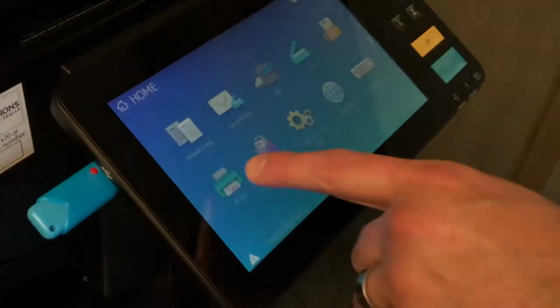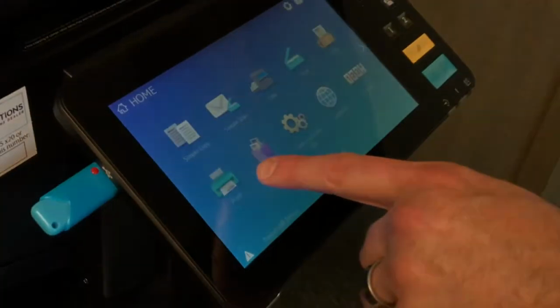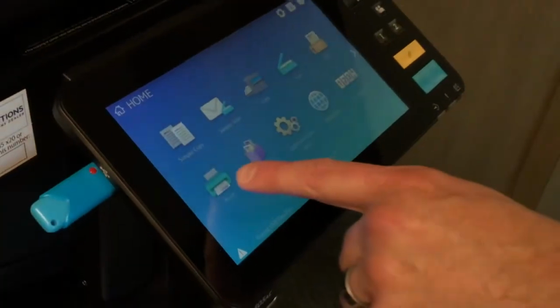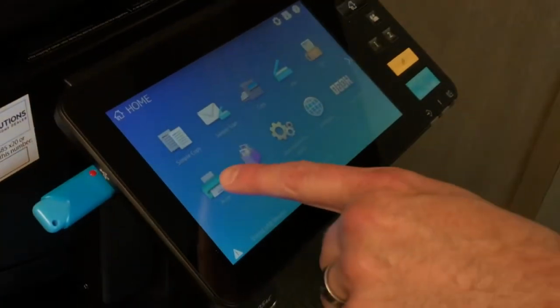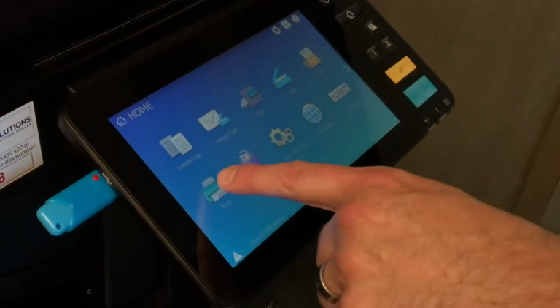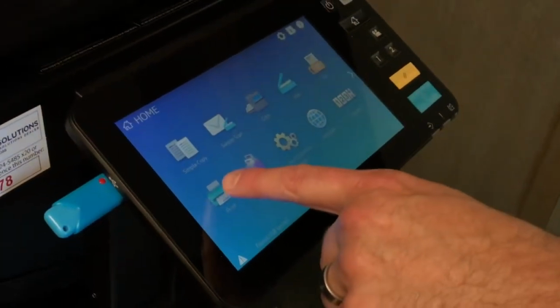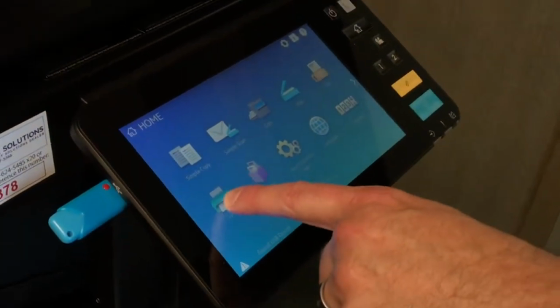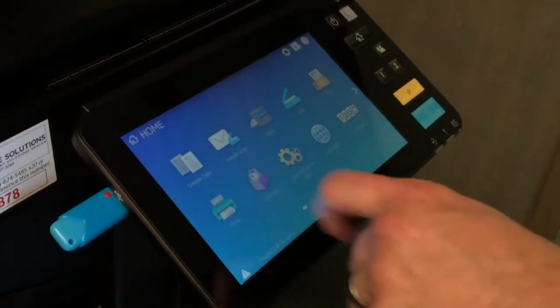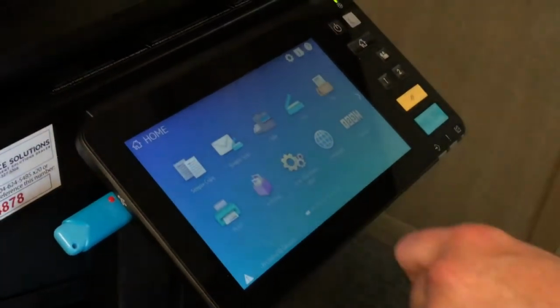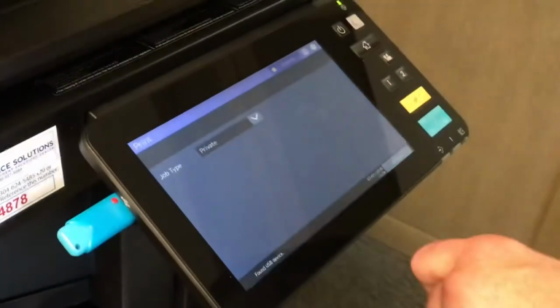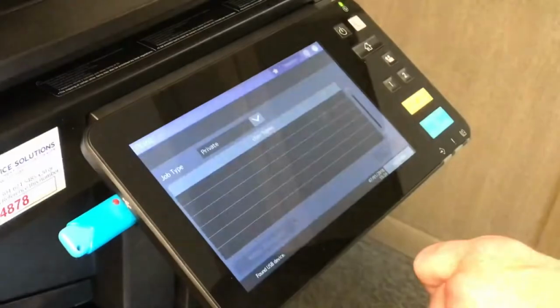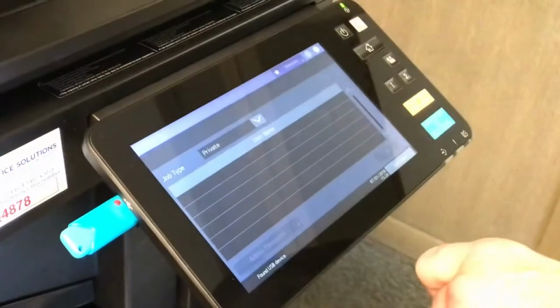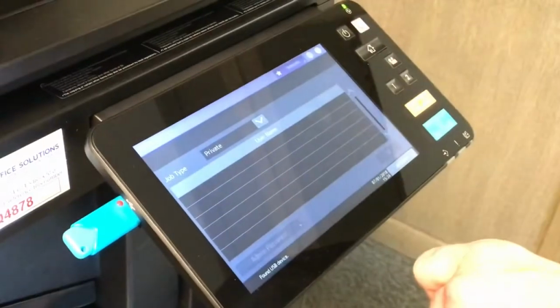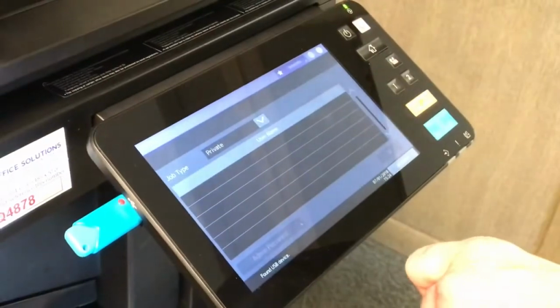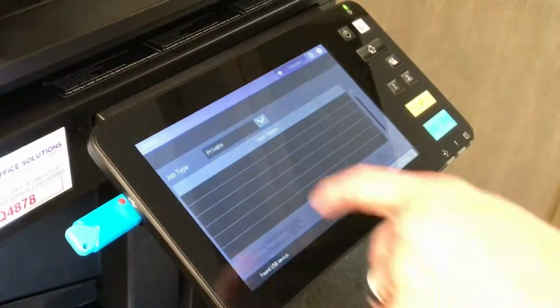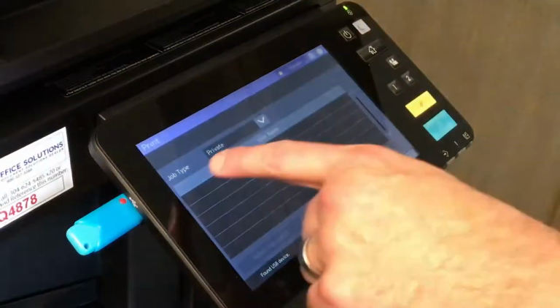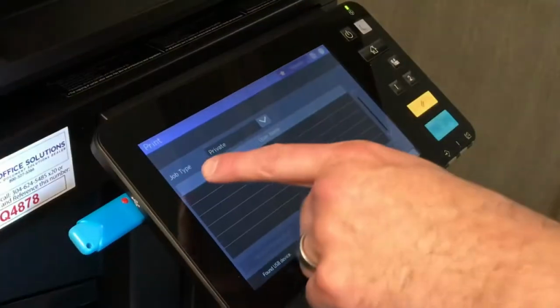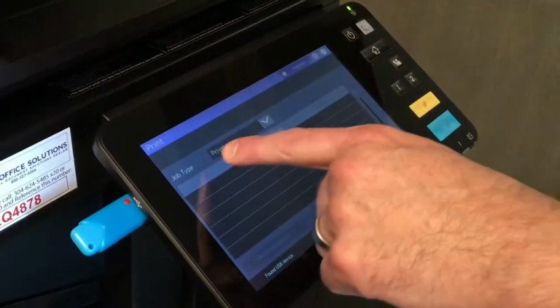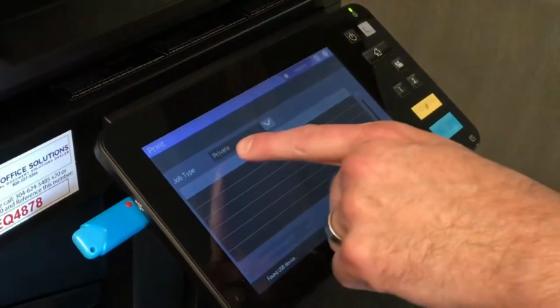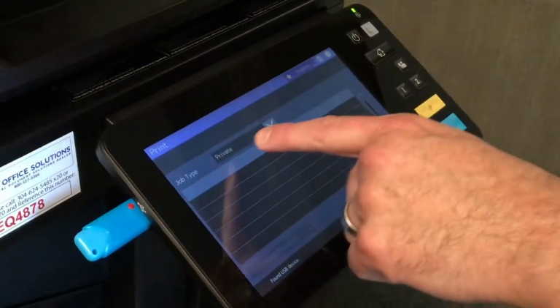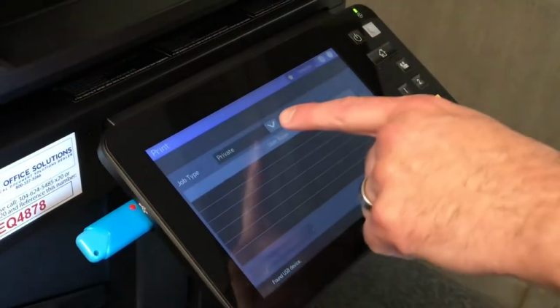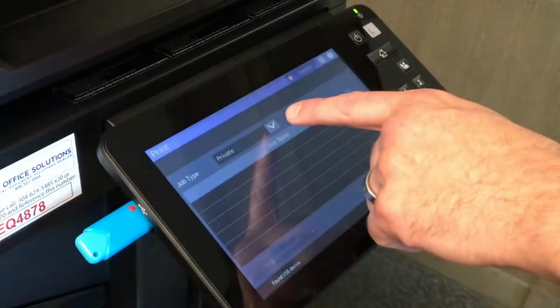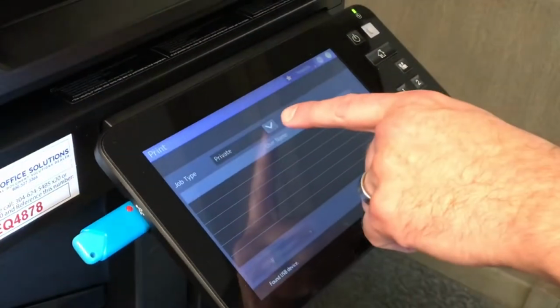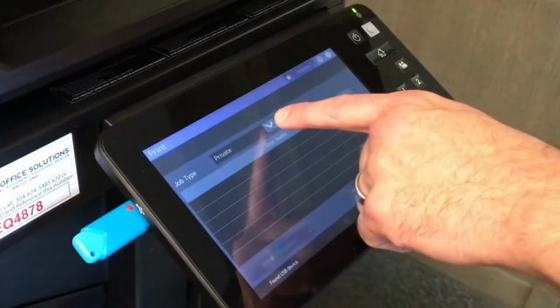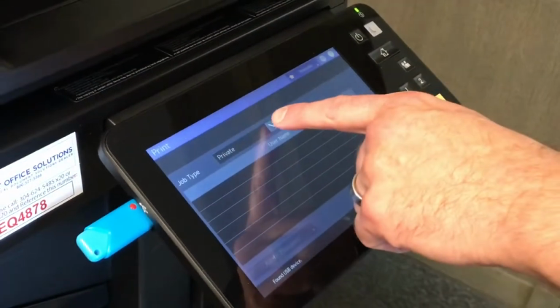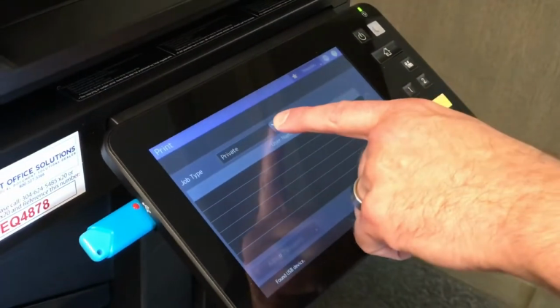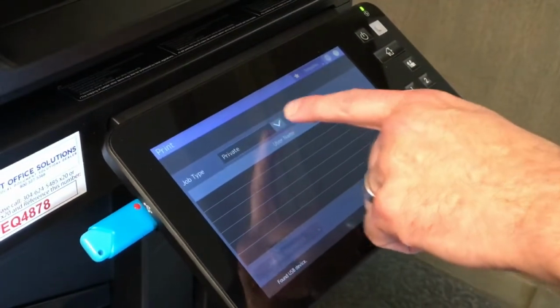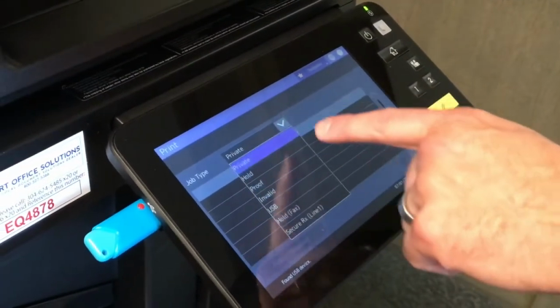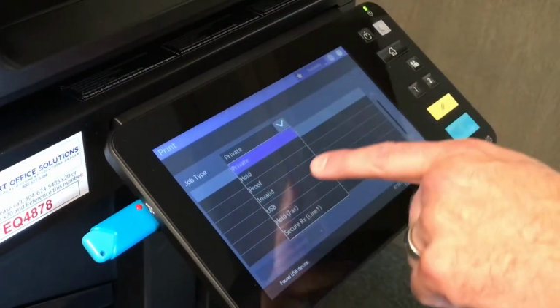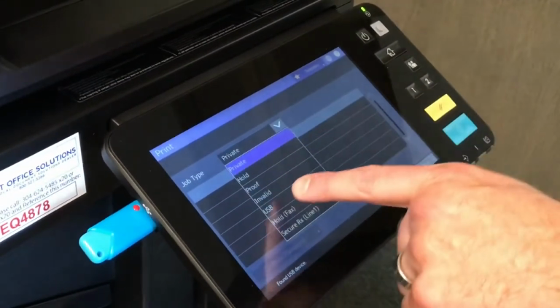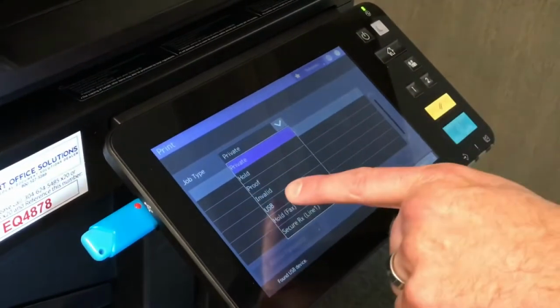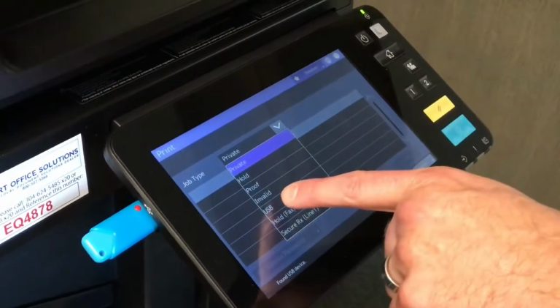From here, select print. Under the job type drop-down menu, select USB.